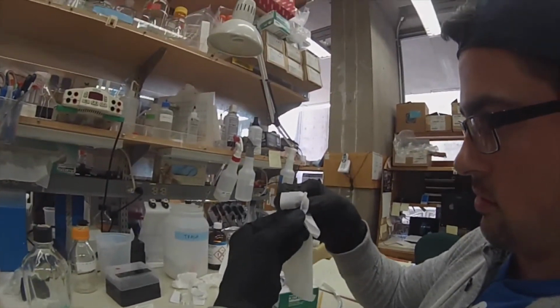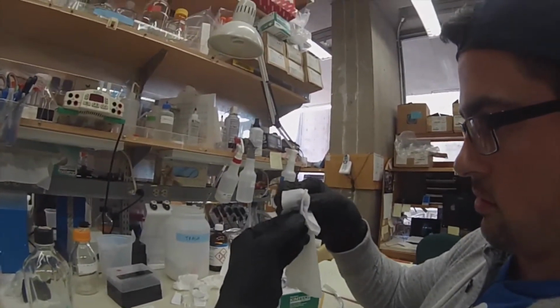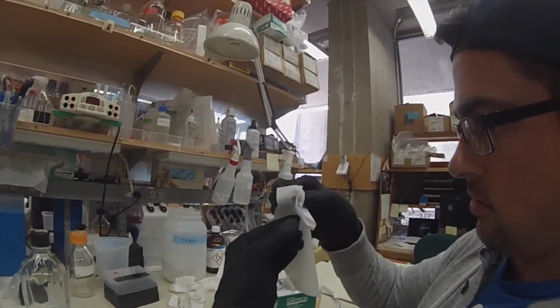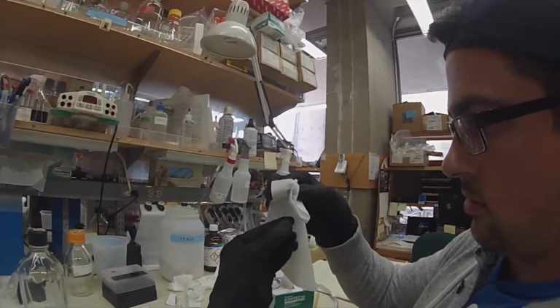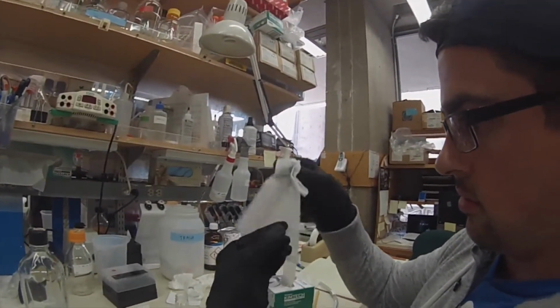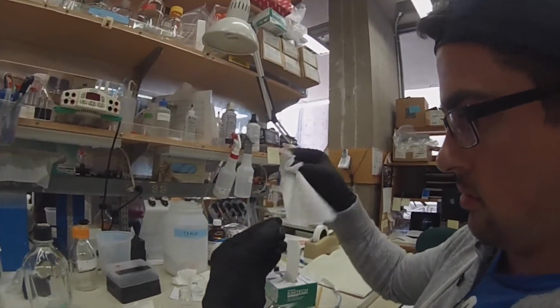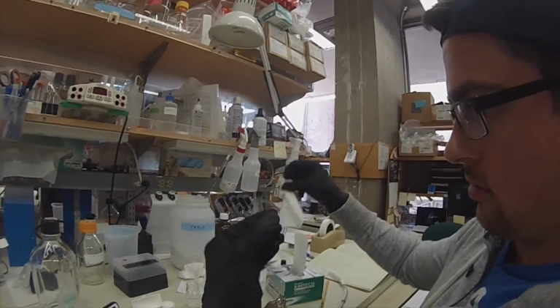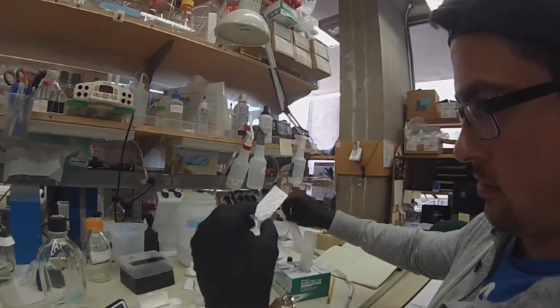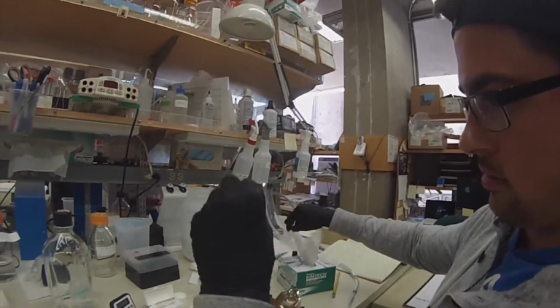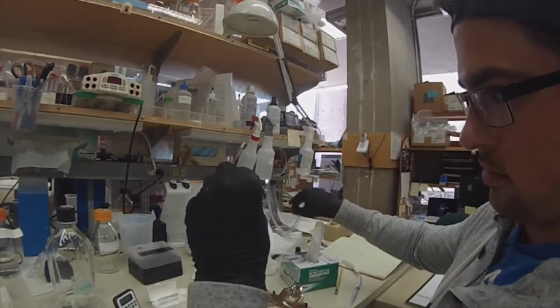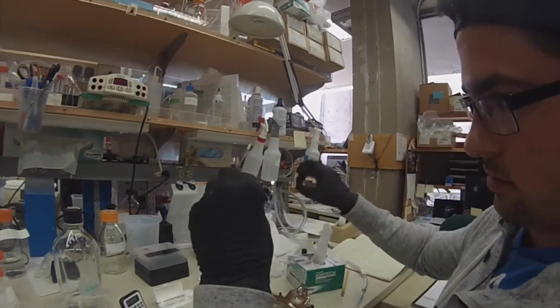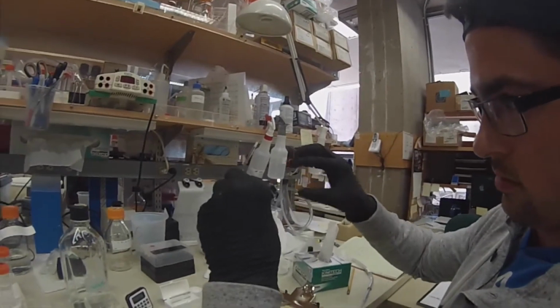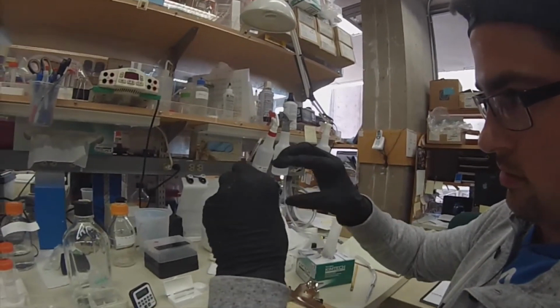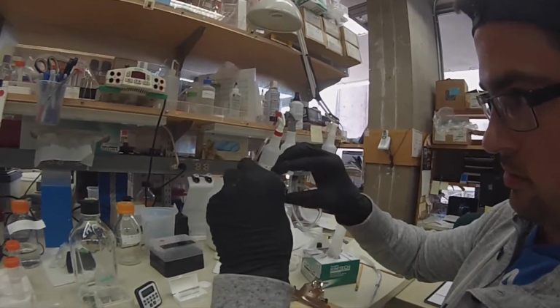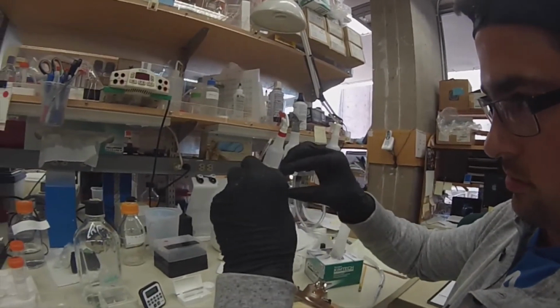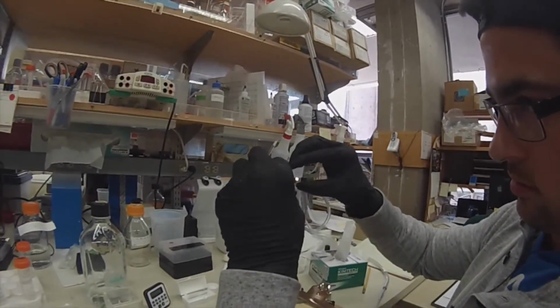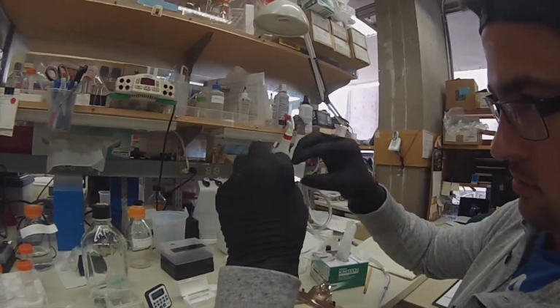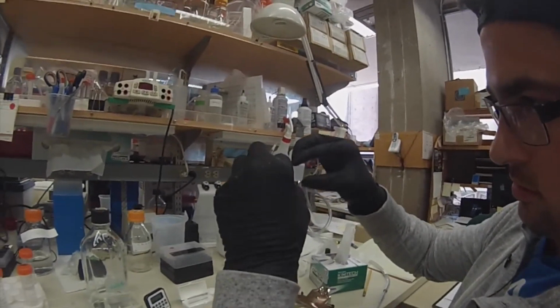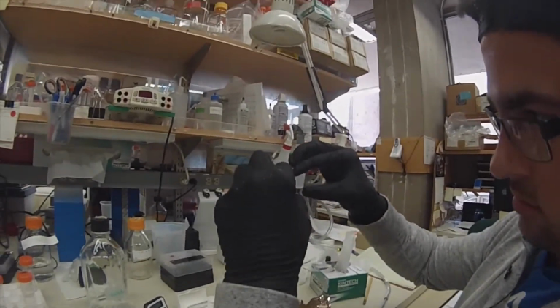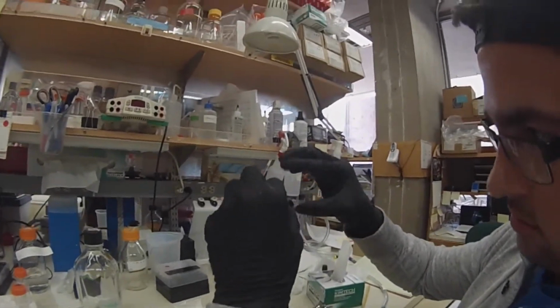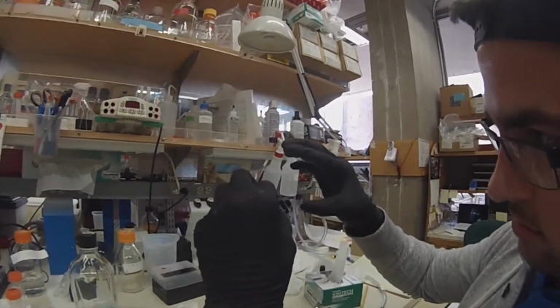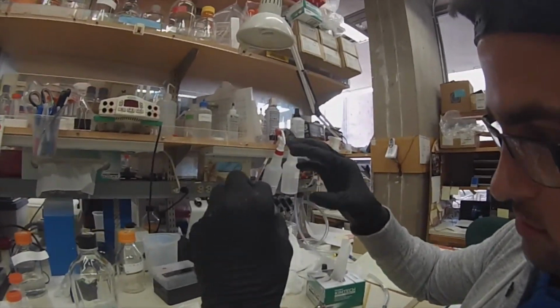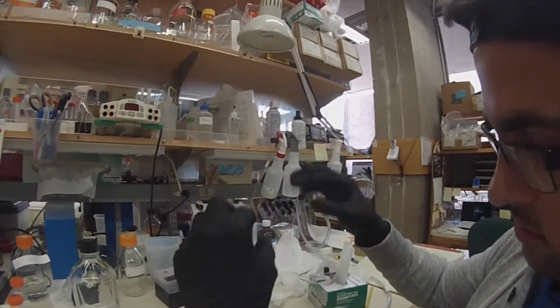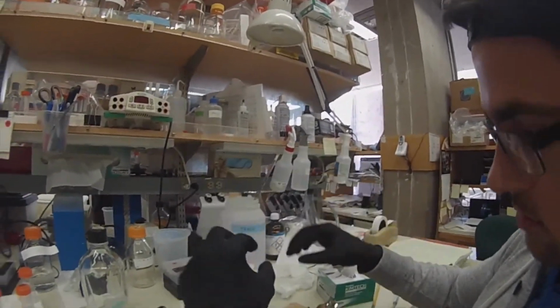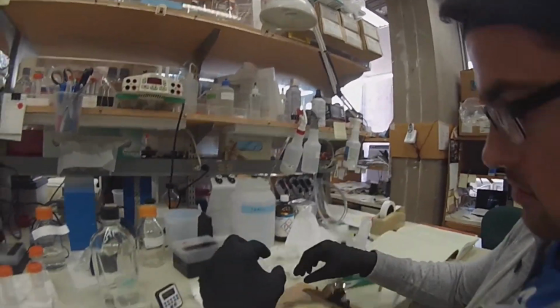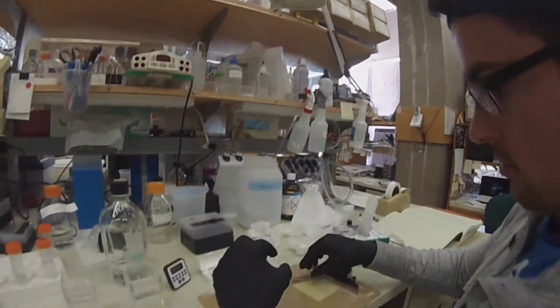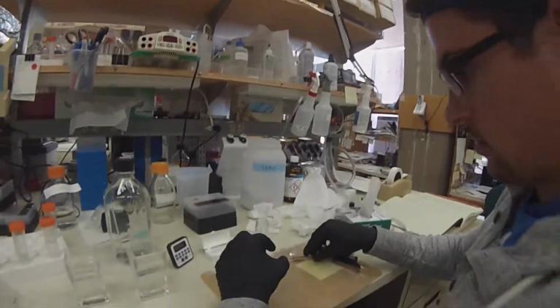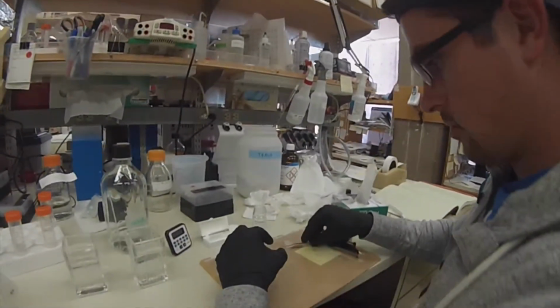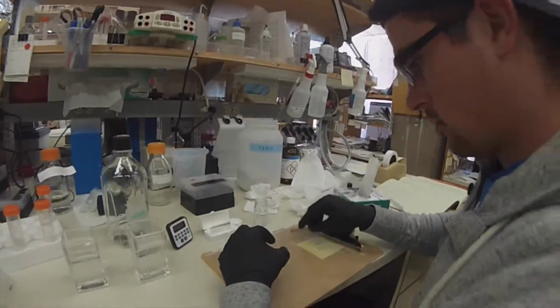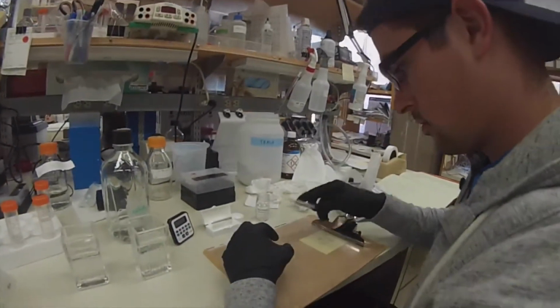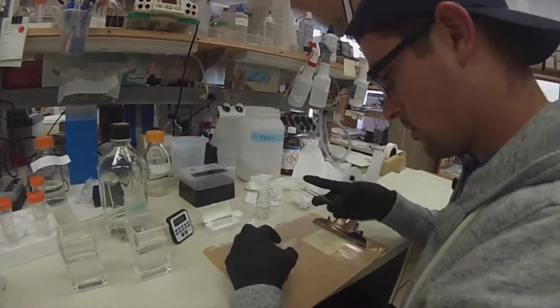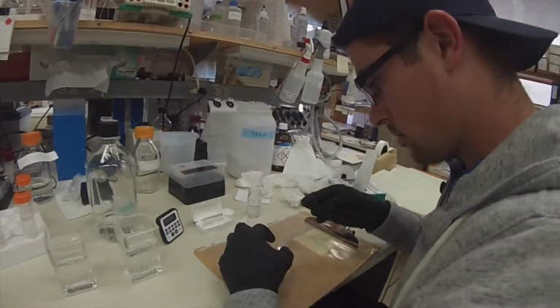Air bubbles can definitely ruin your sample.